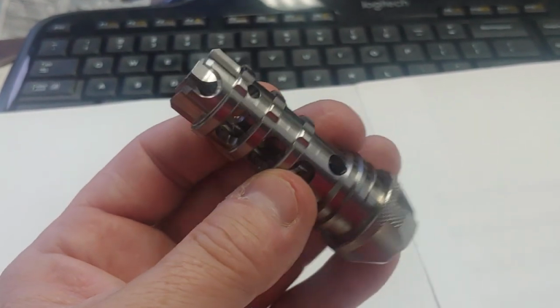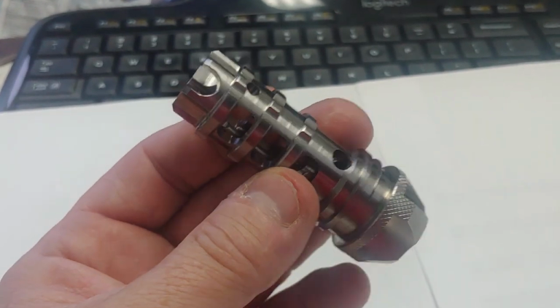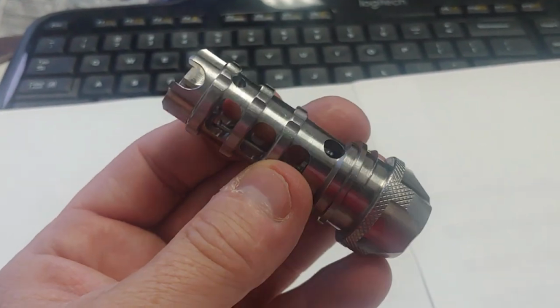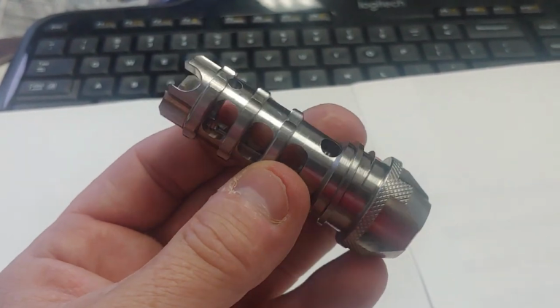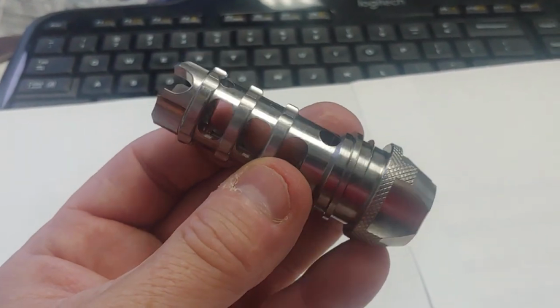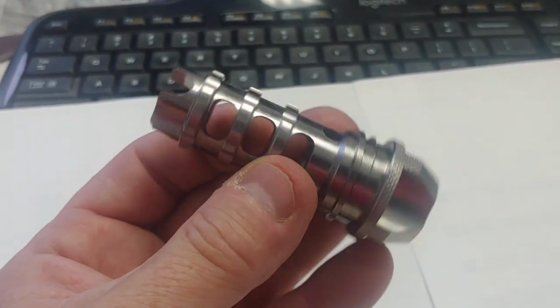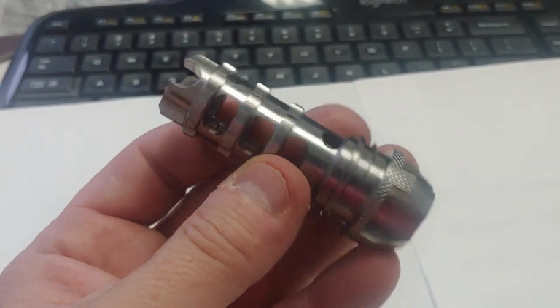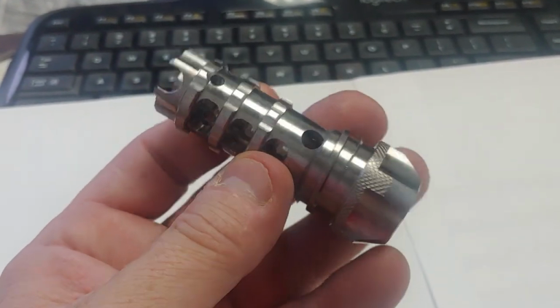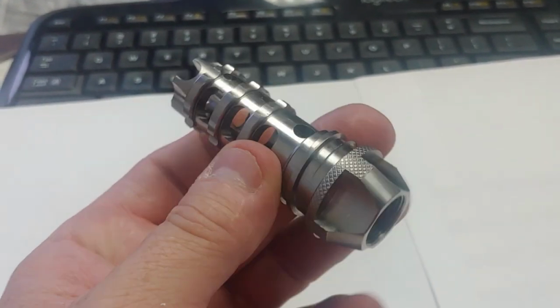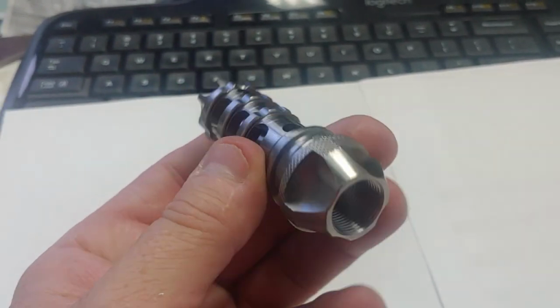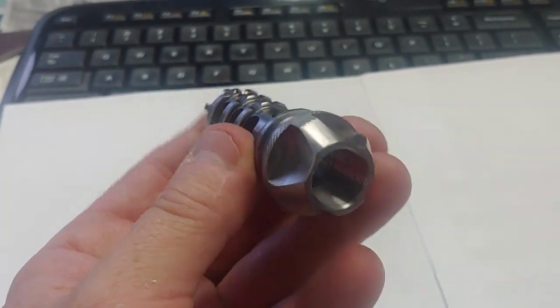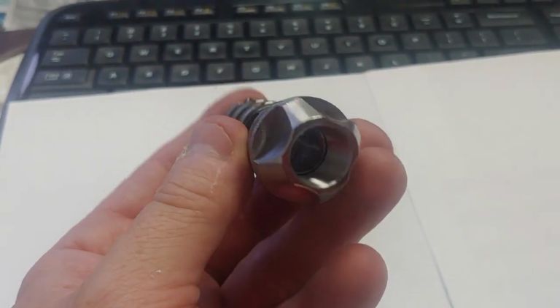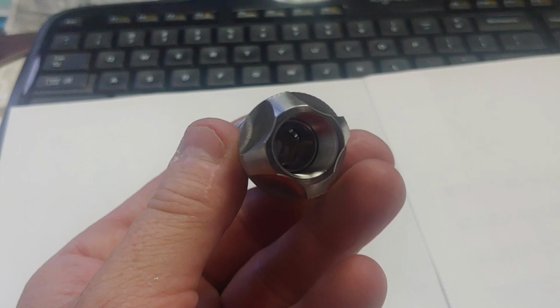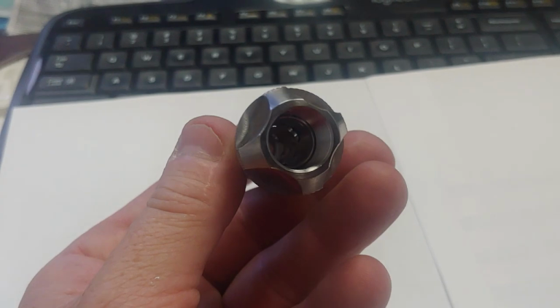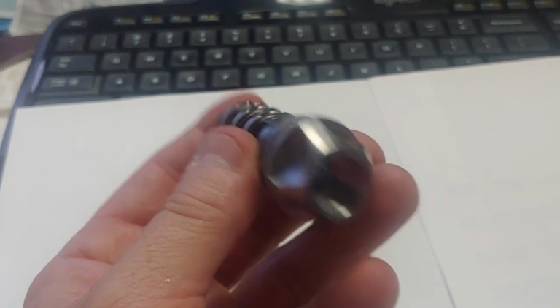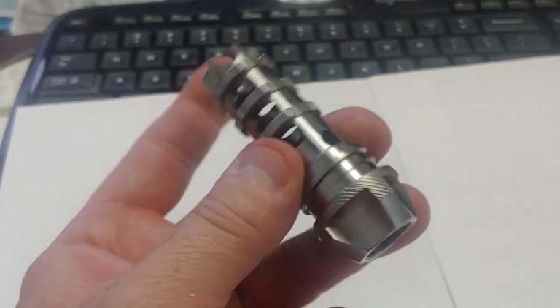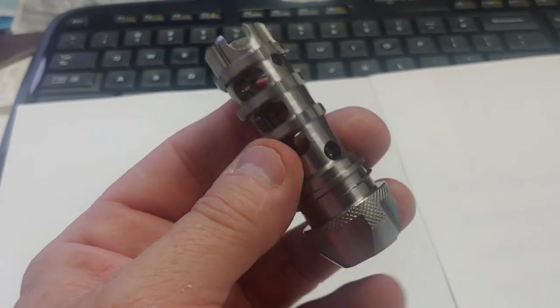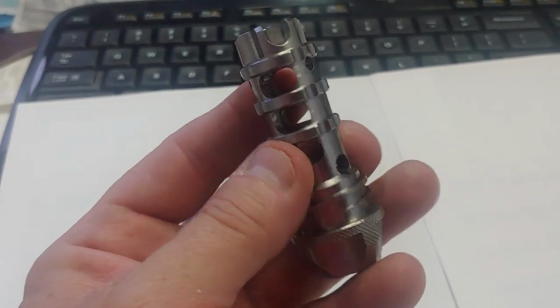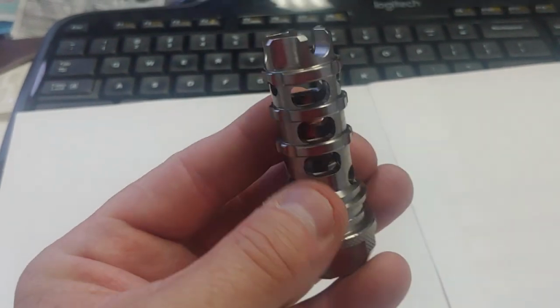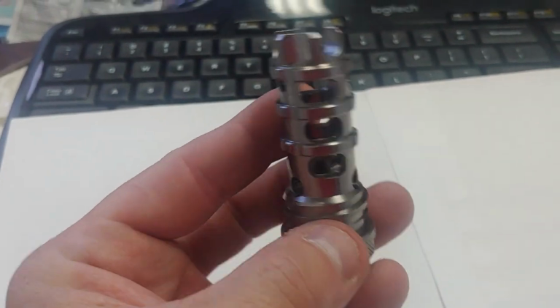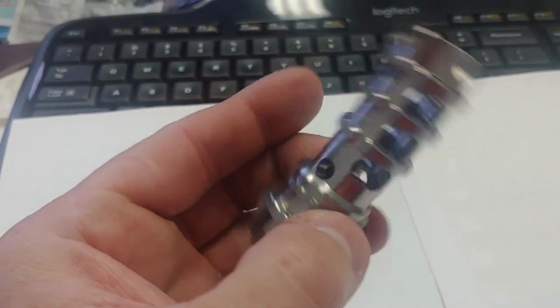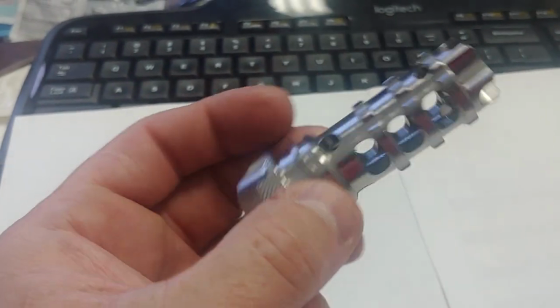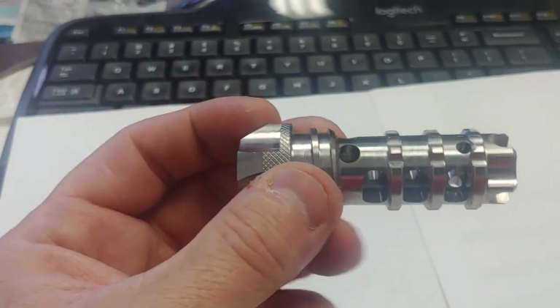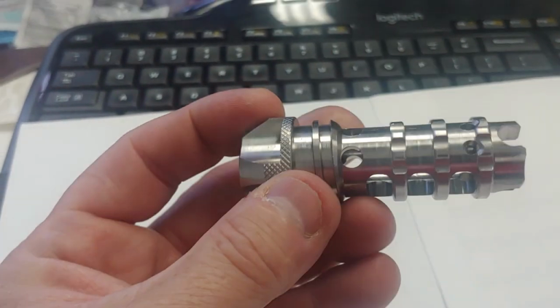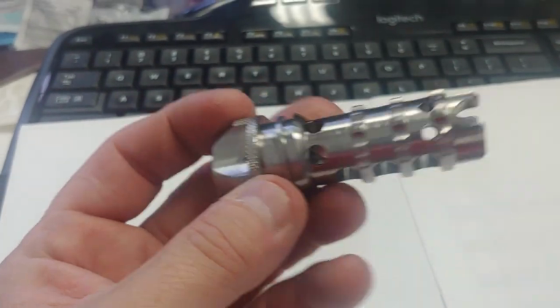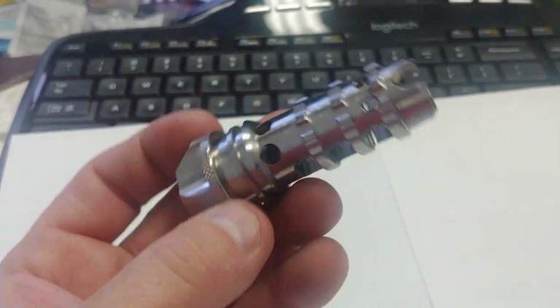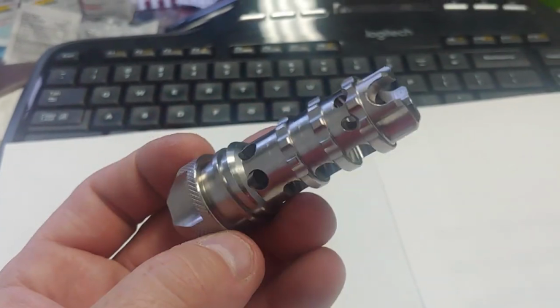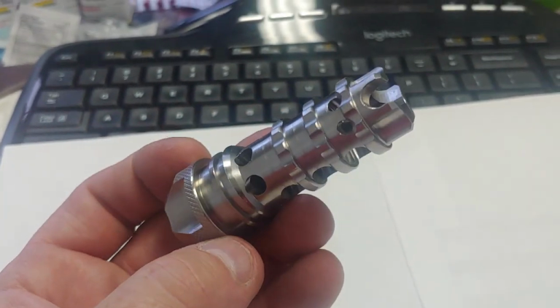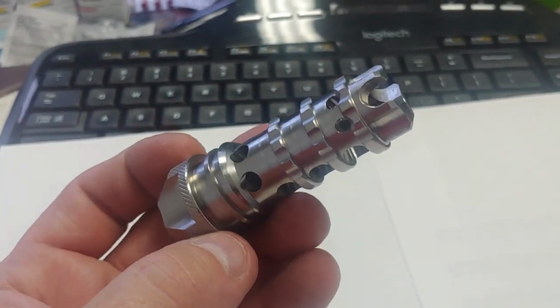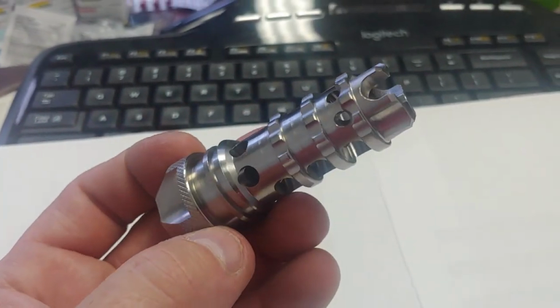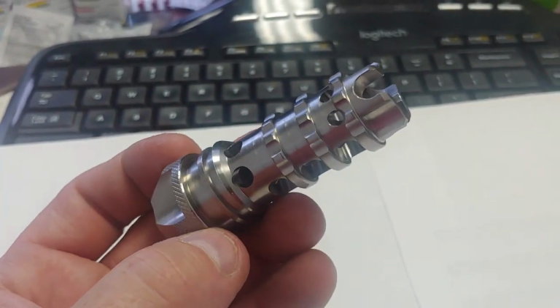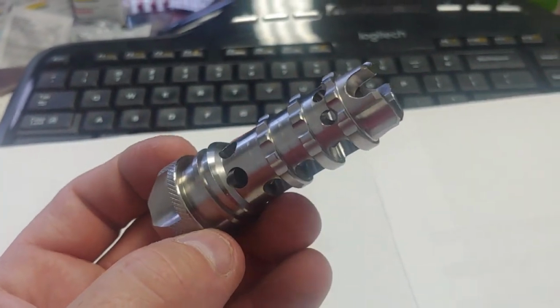Get yours at PreppersDiscount.com. You'll be a better shooter. It's the greatest muzzle brake money can buy.